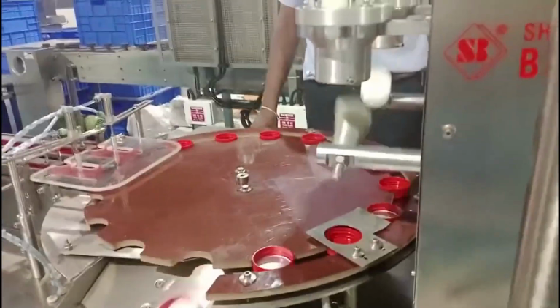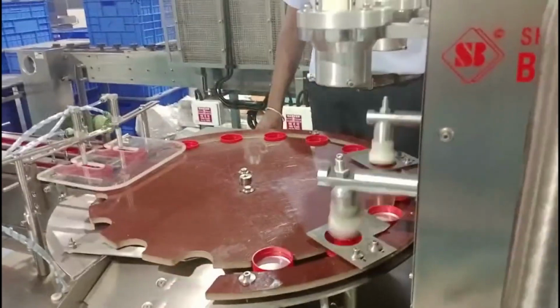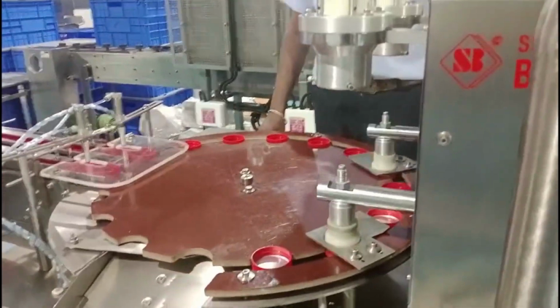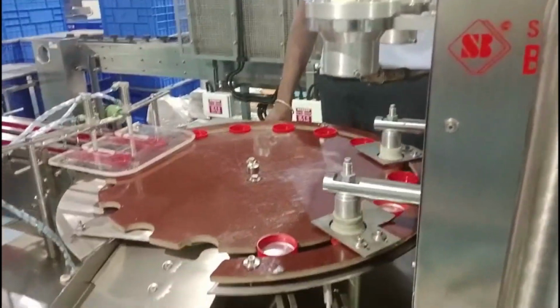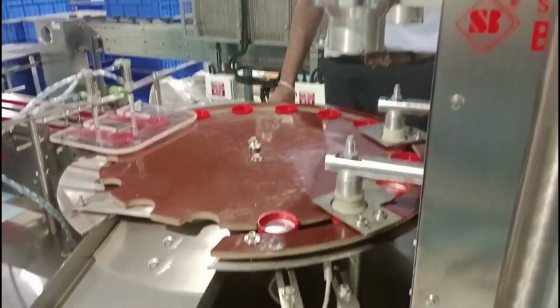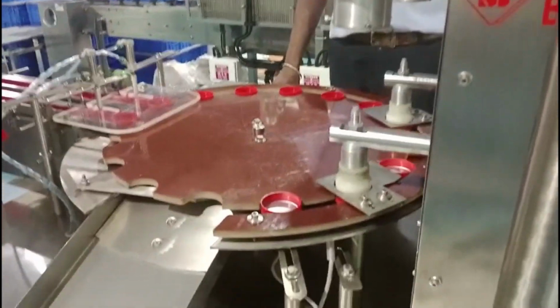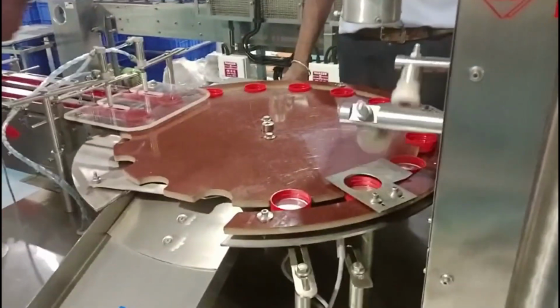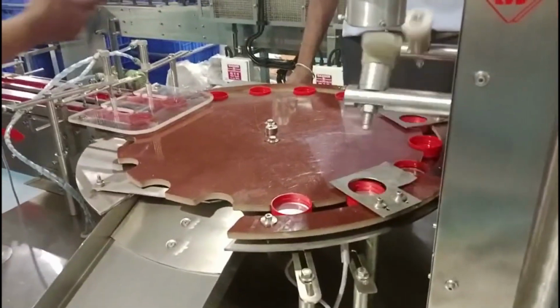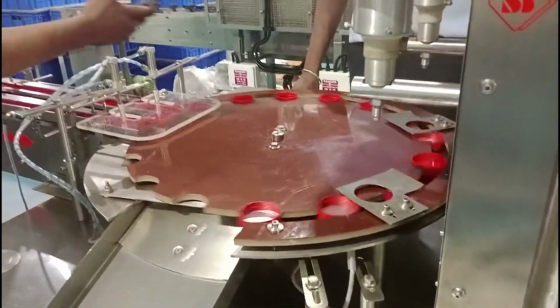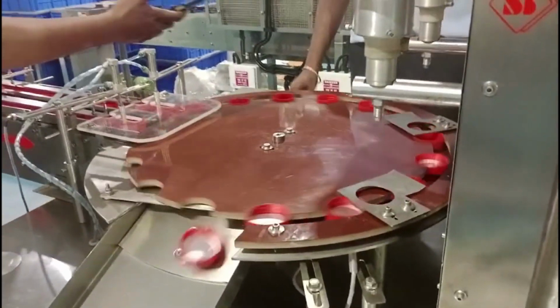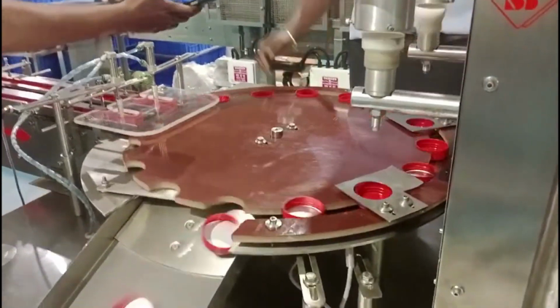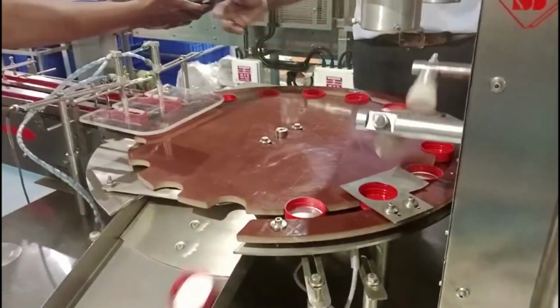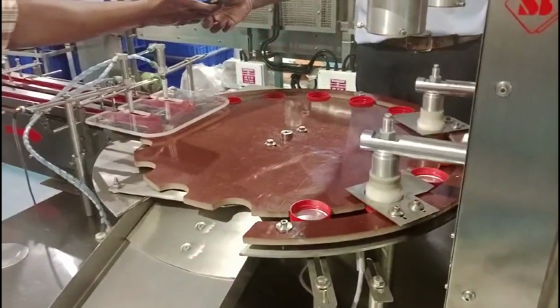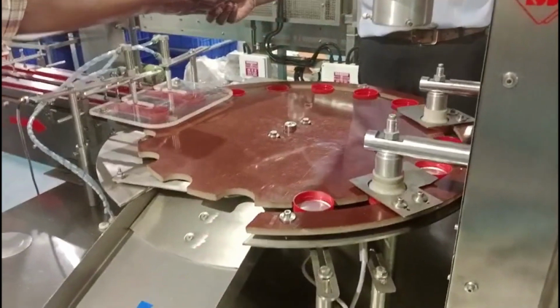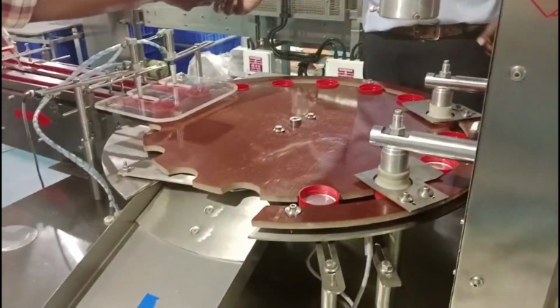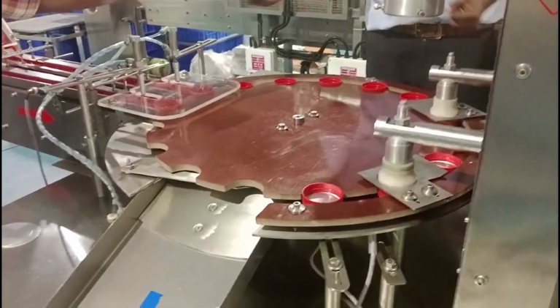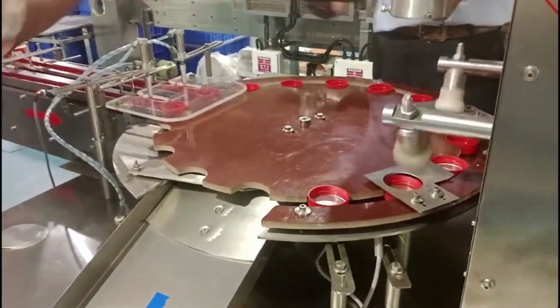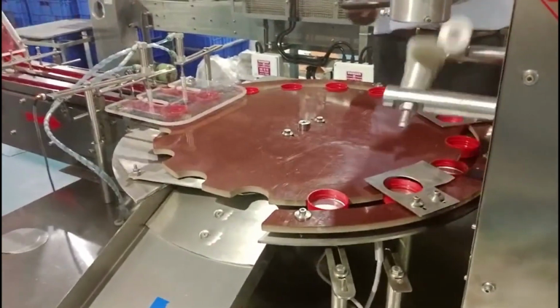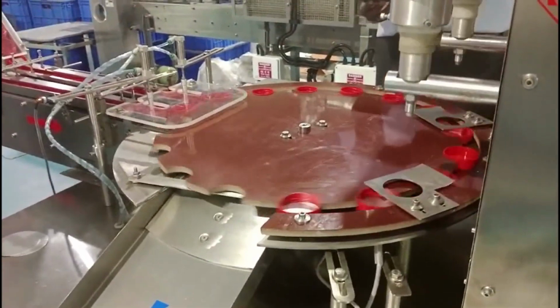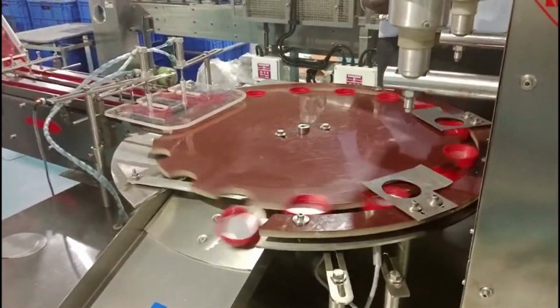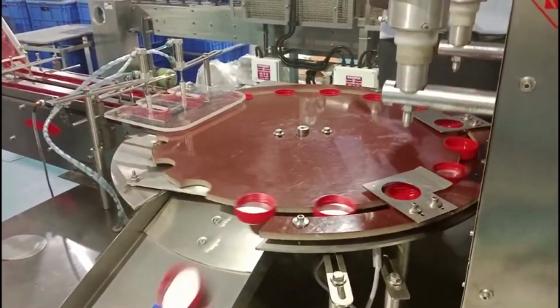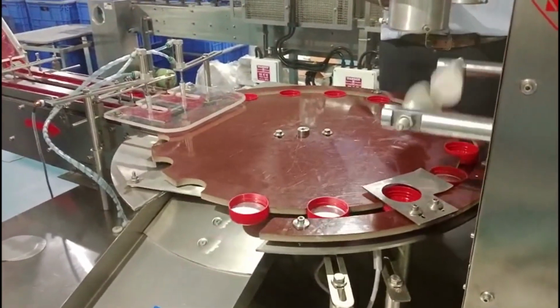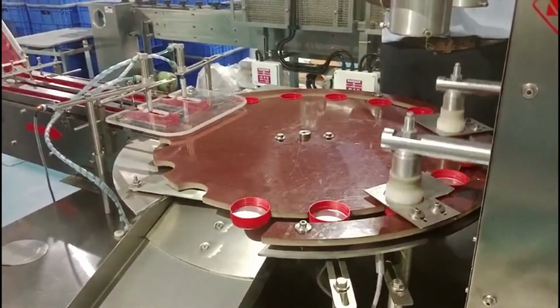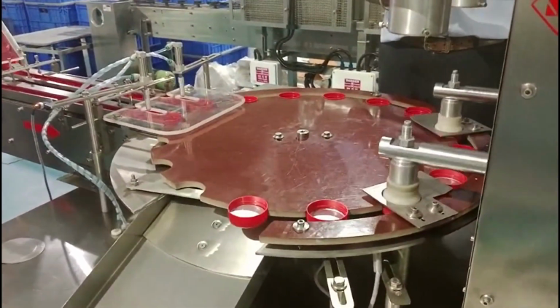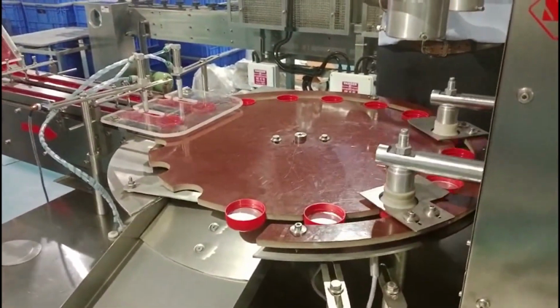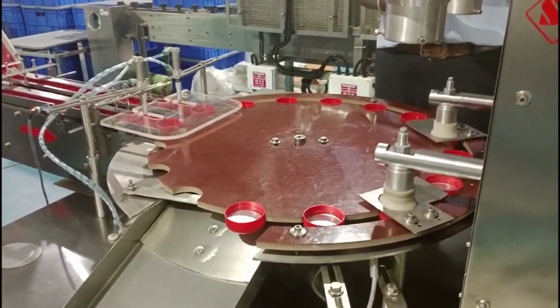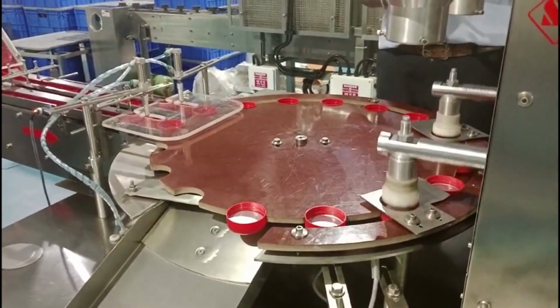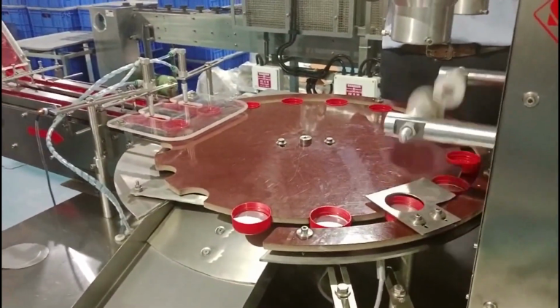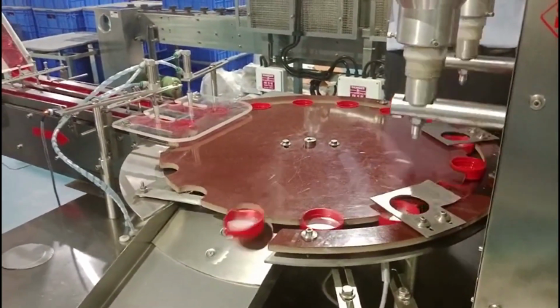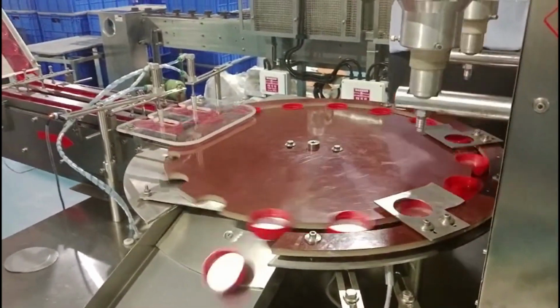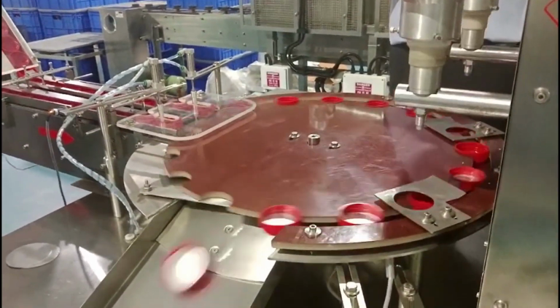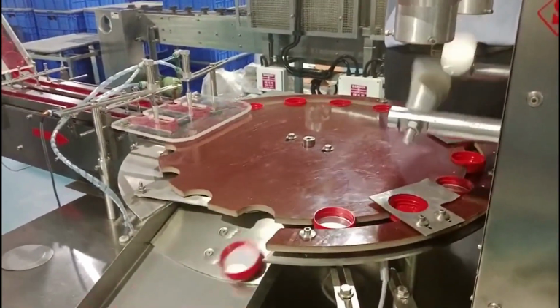The specific features and capabilities of a ward inserting machine can vary based on the manufacturer and model.